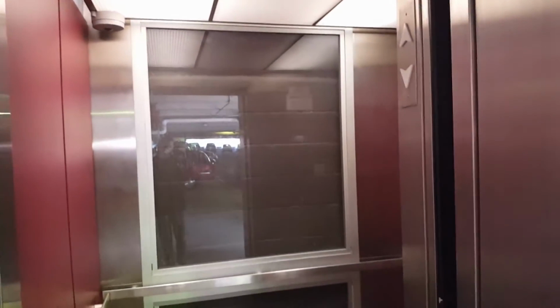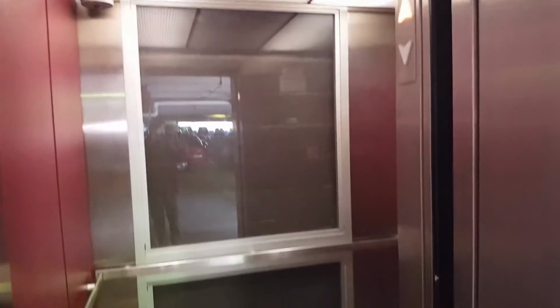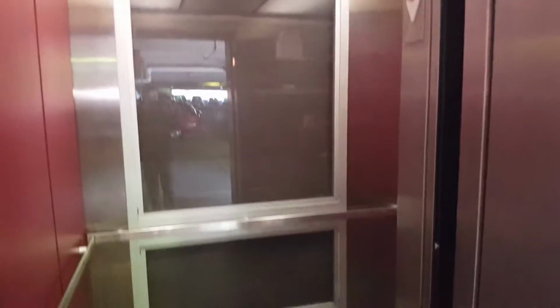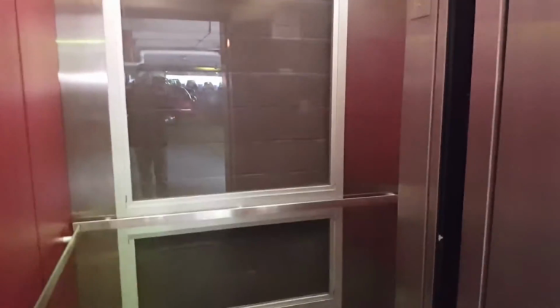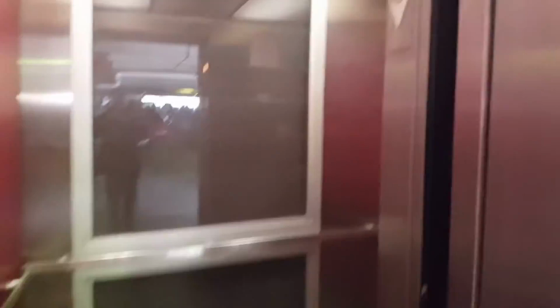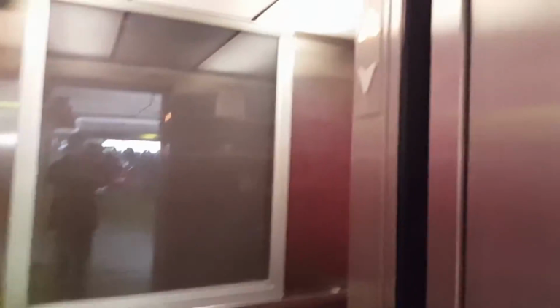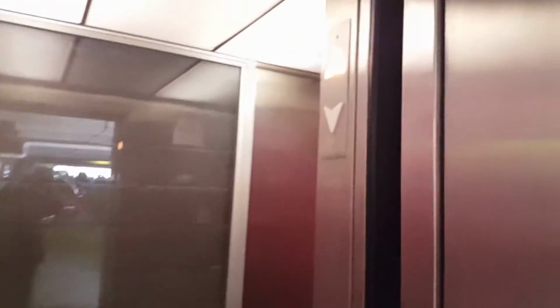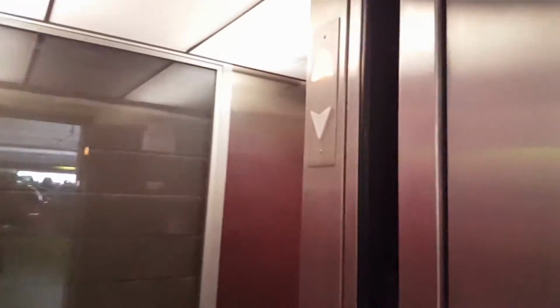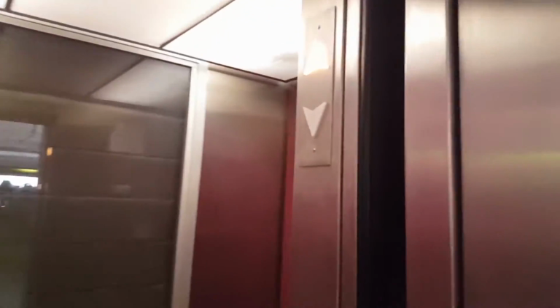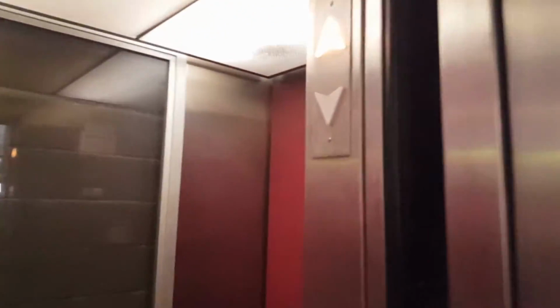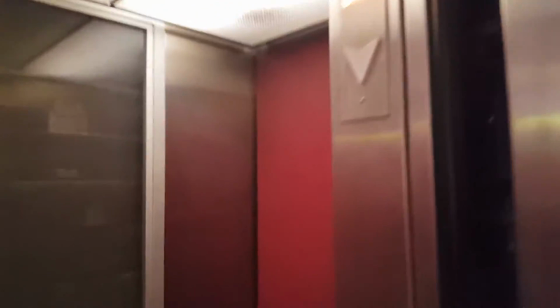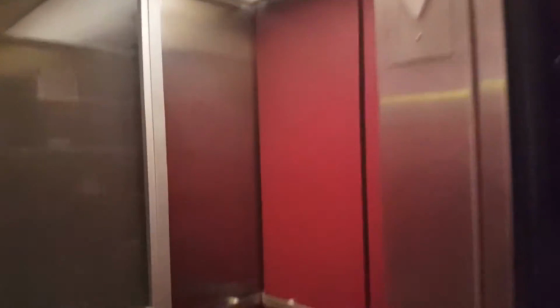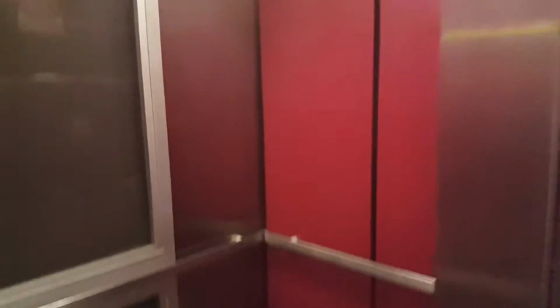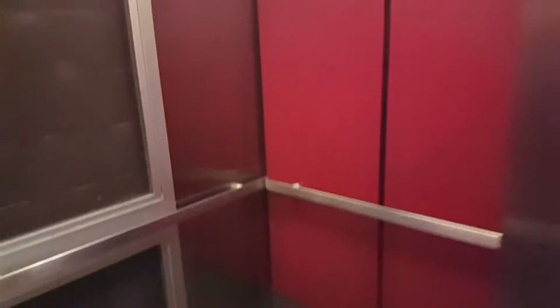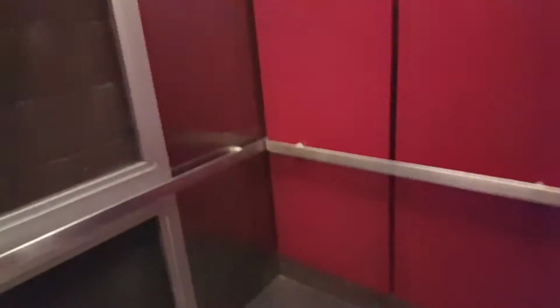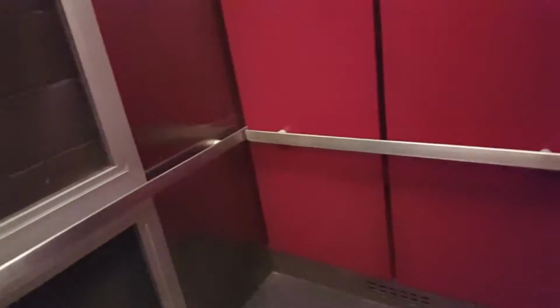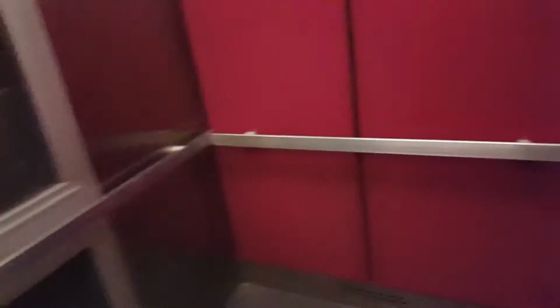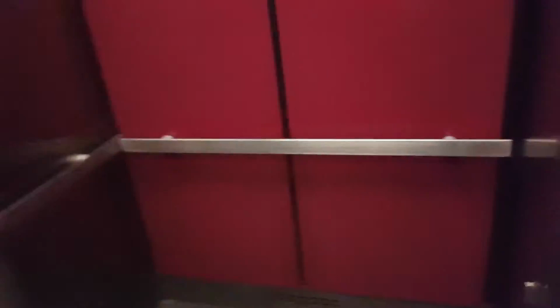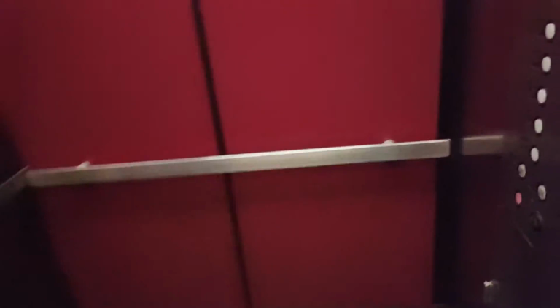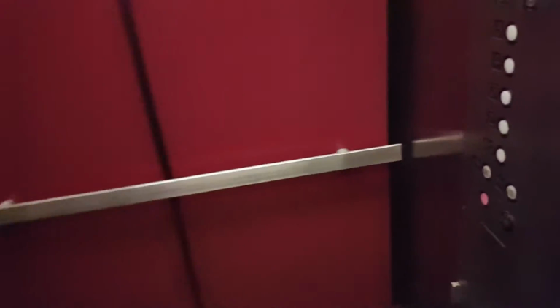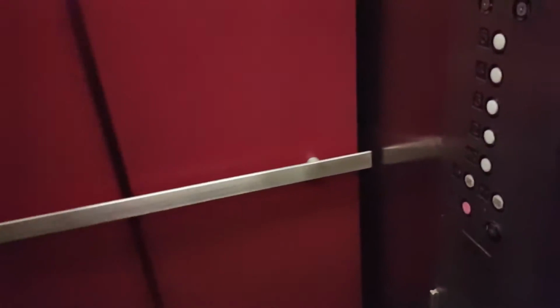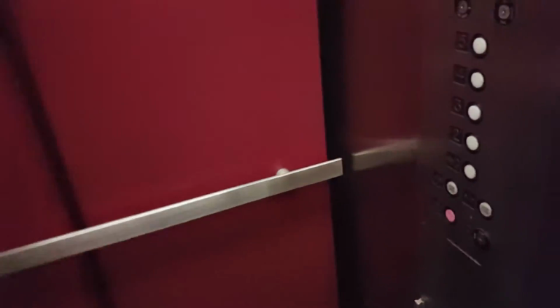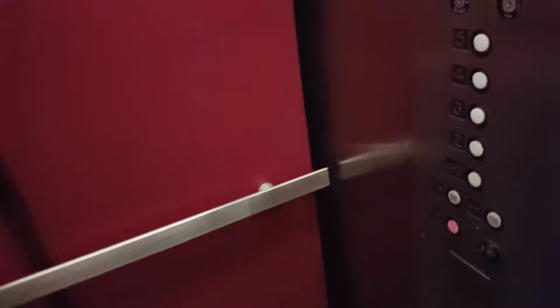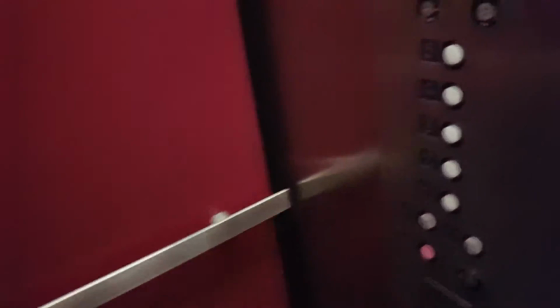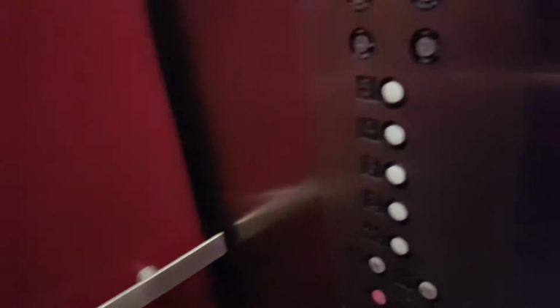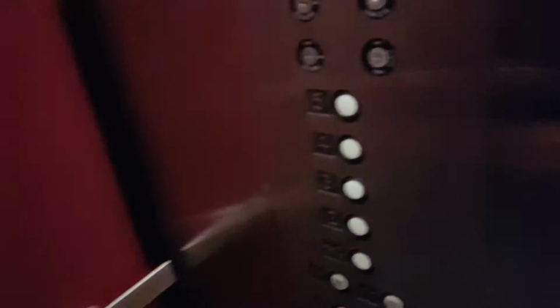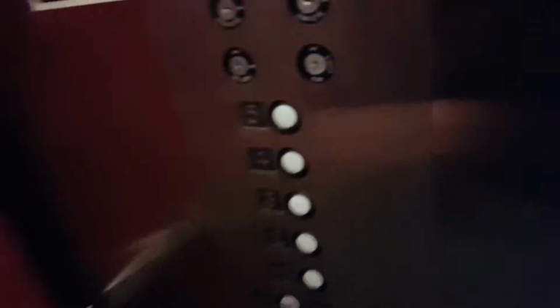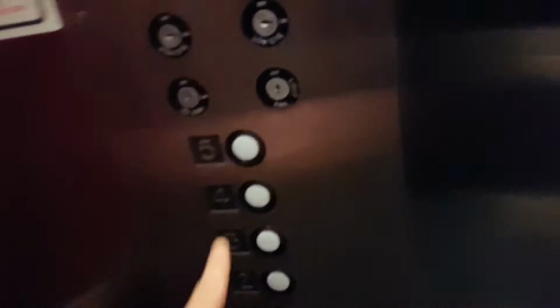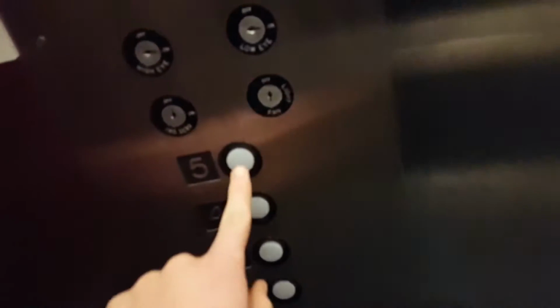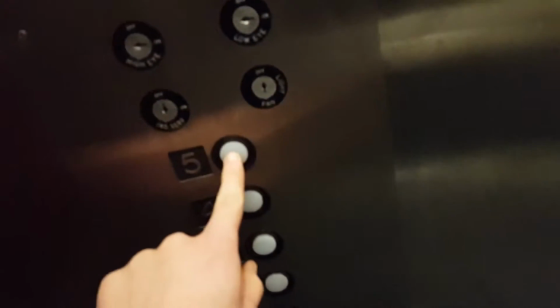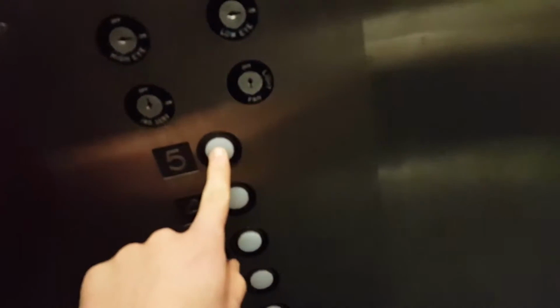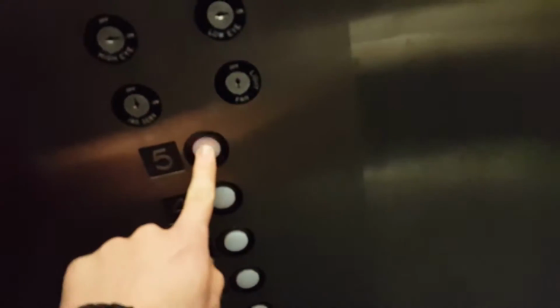Oh, this ought to be lovely. Smells like rubber.